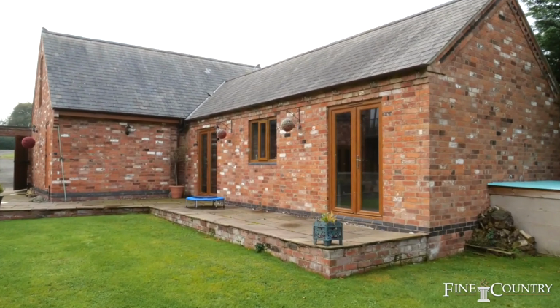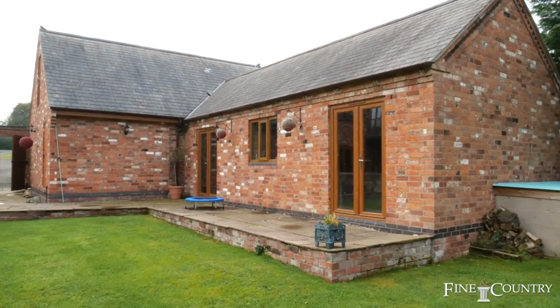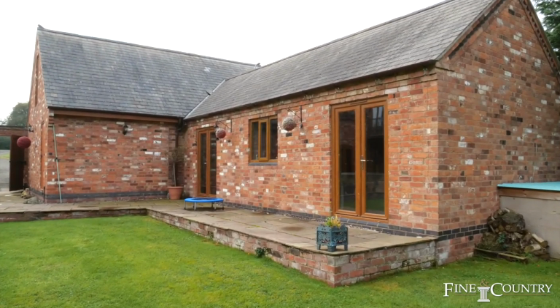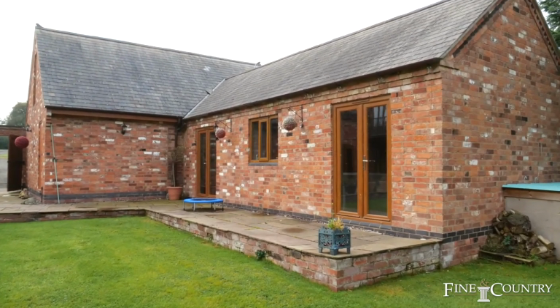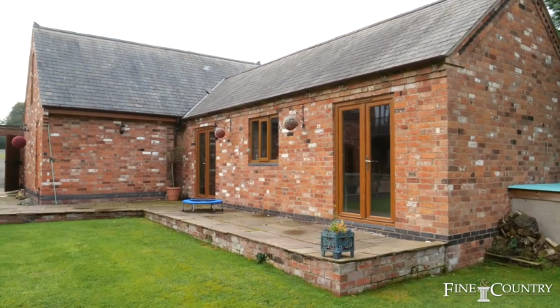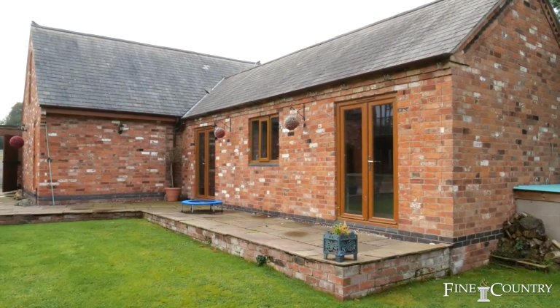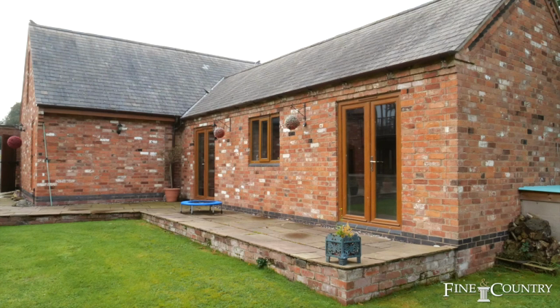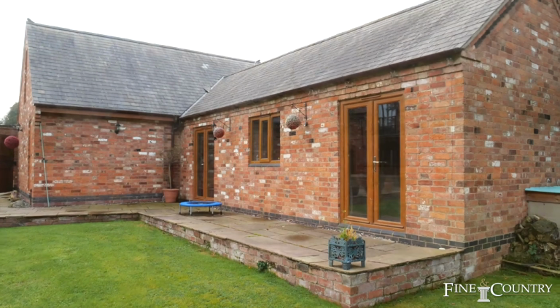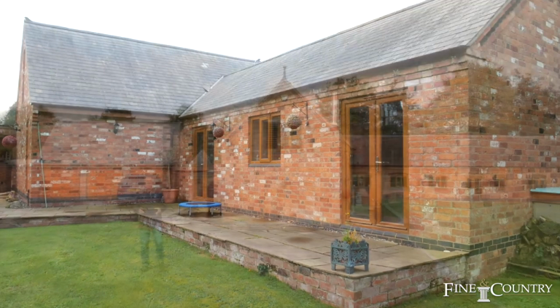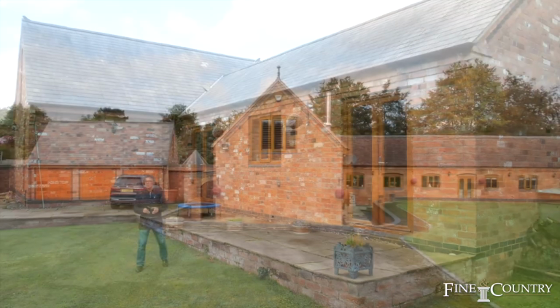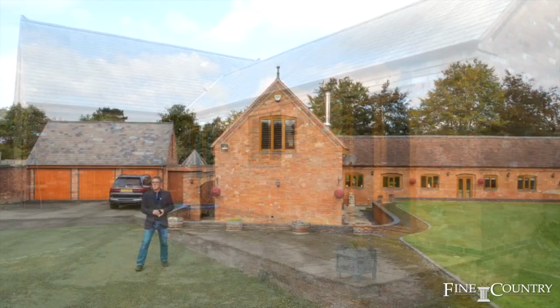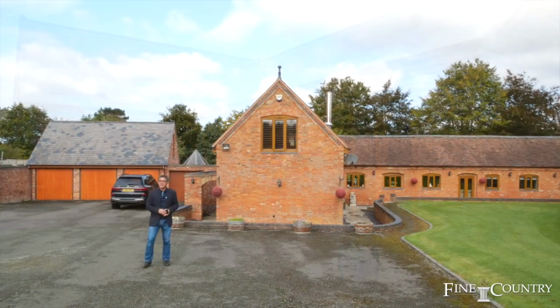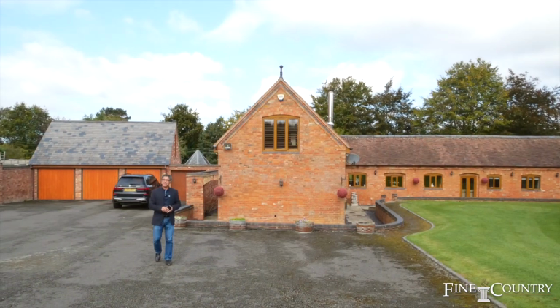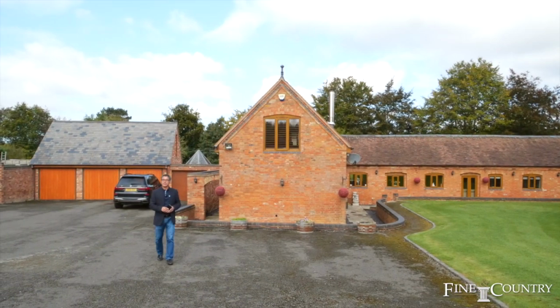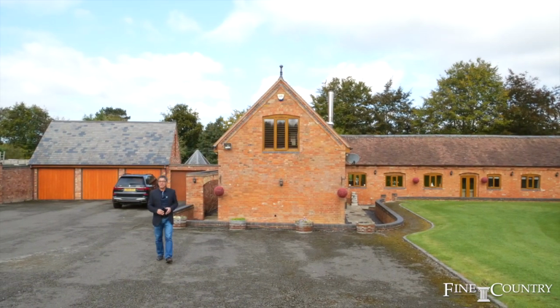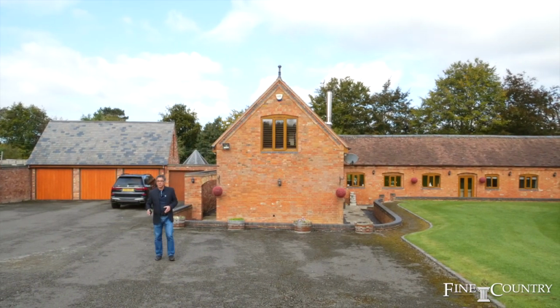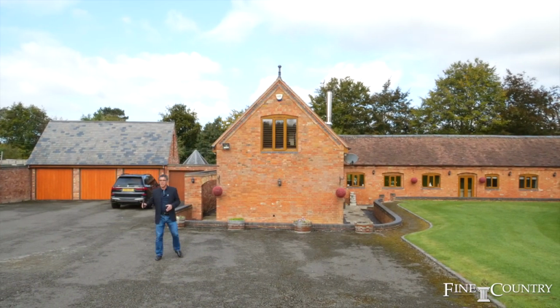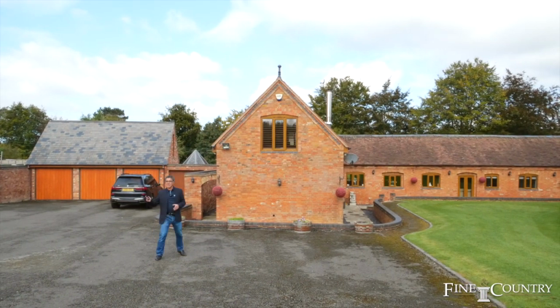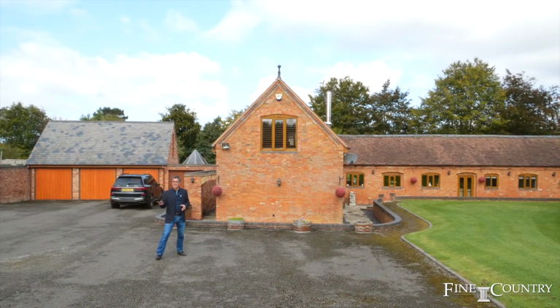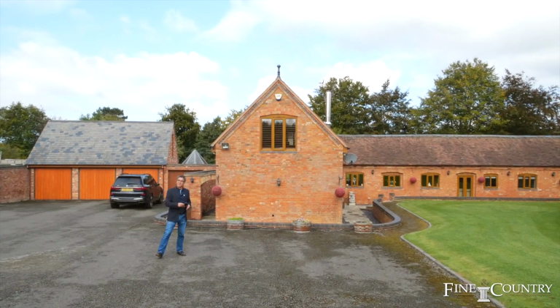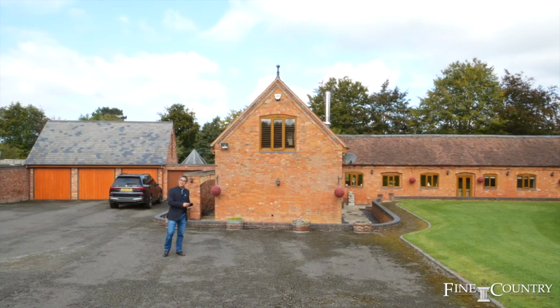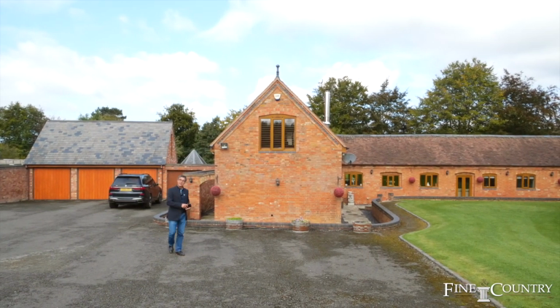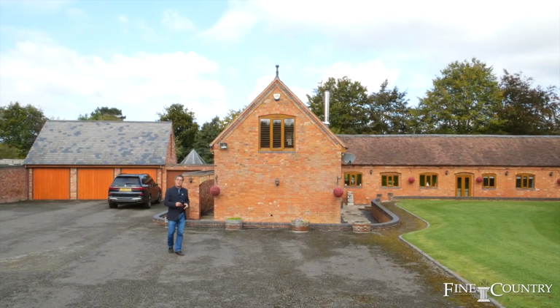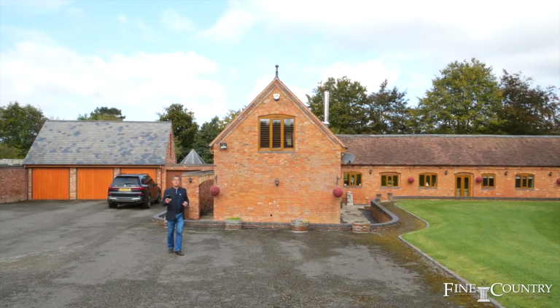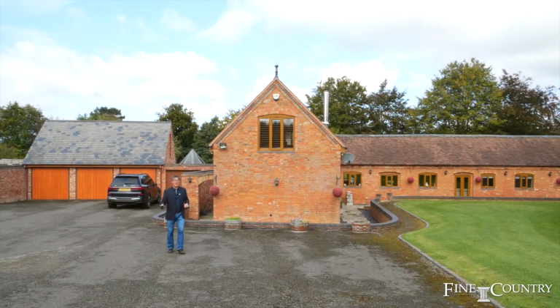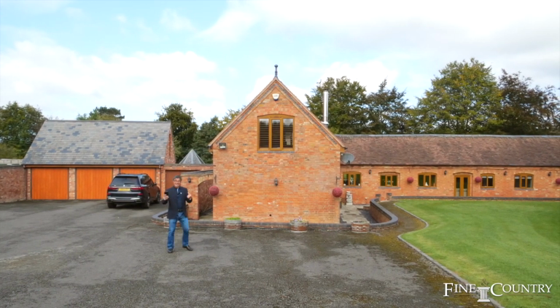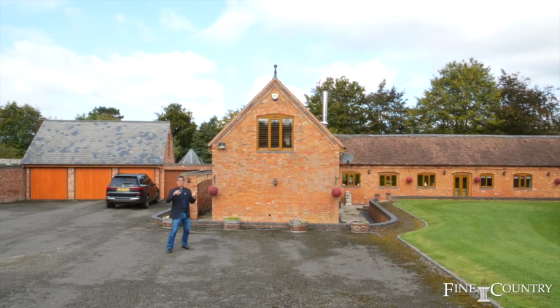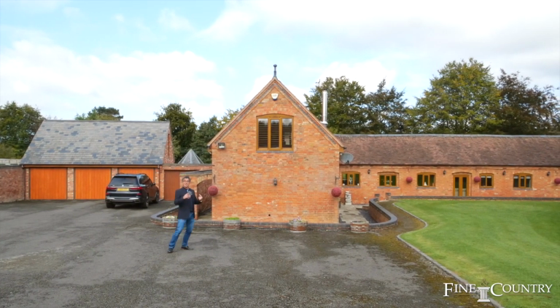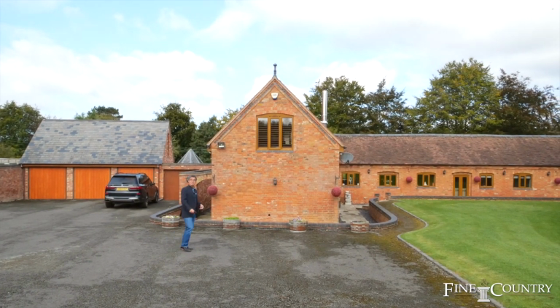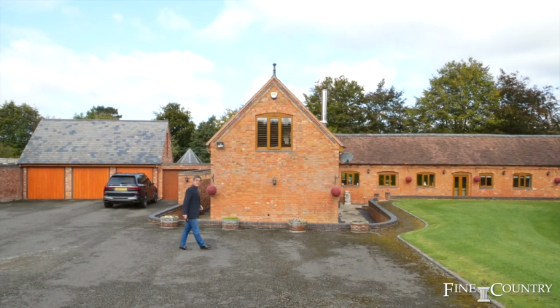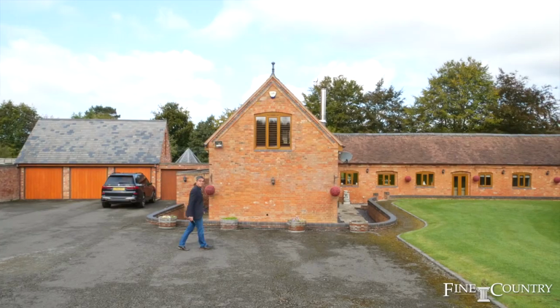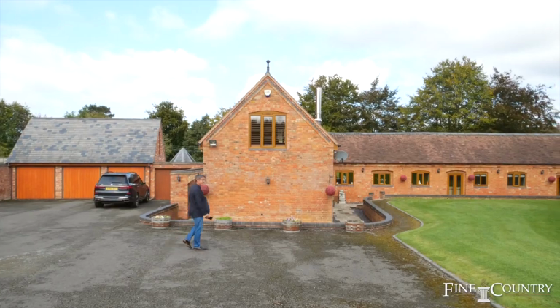If you'd like any further details about the property, feel free to contact me at the end of the video, but let's have a look at this amazing barn.